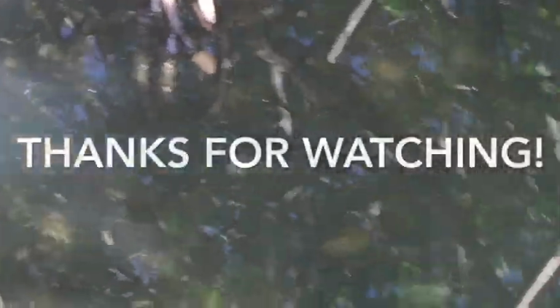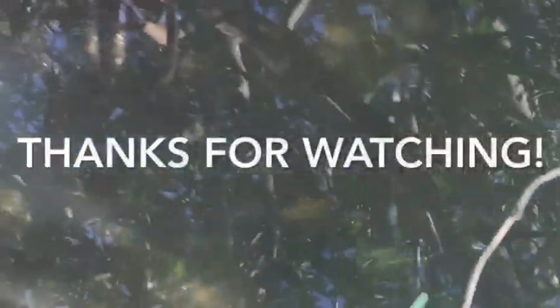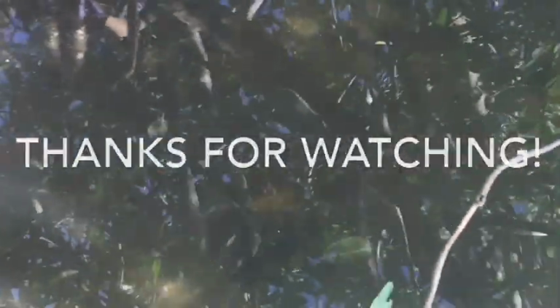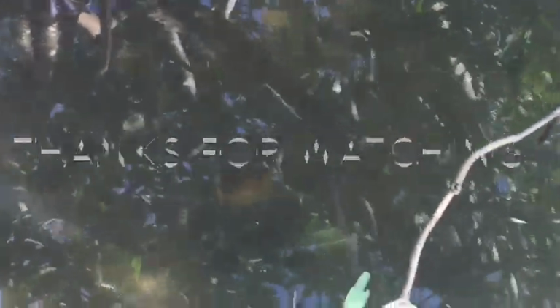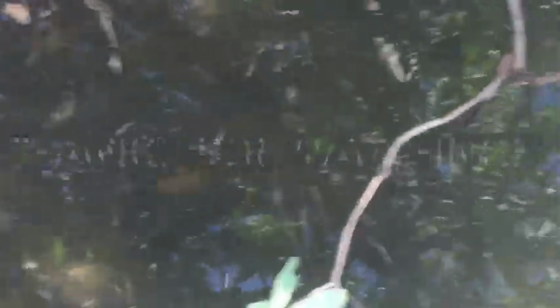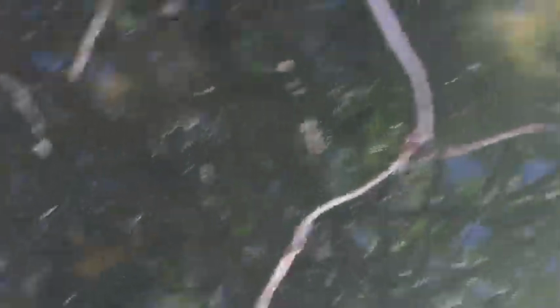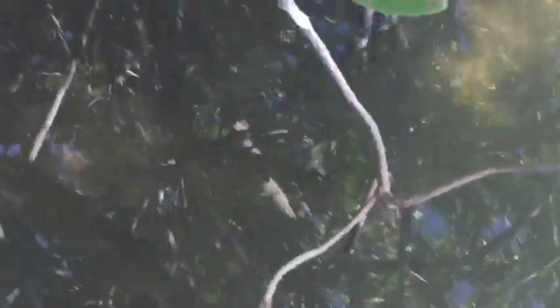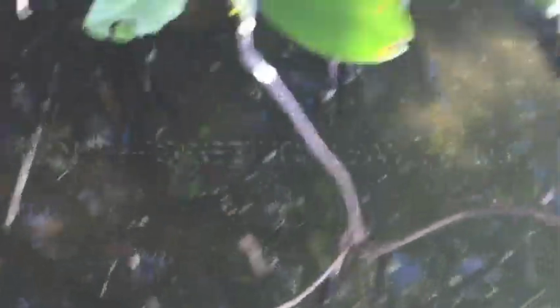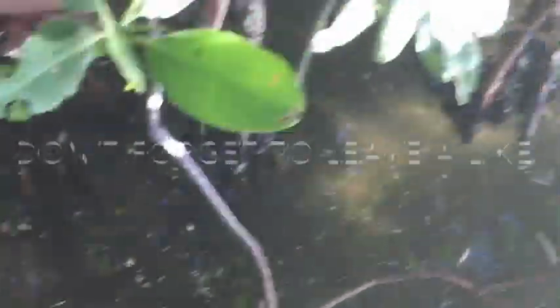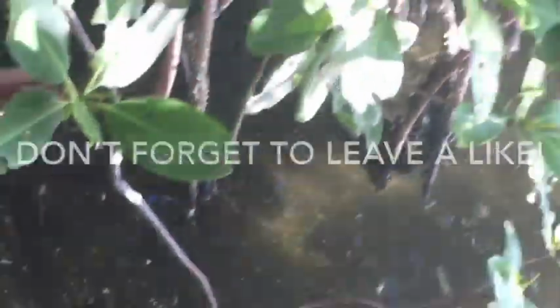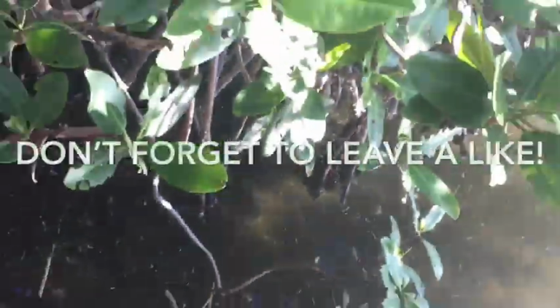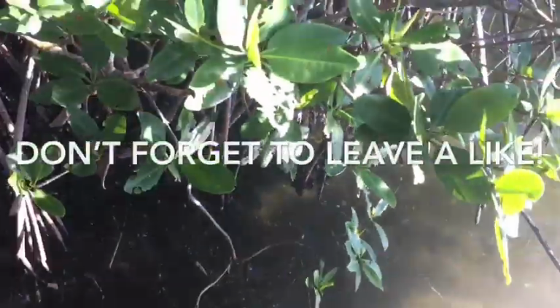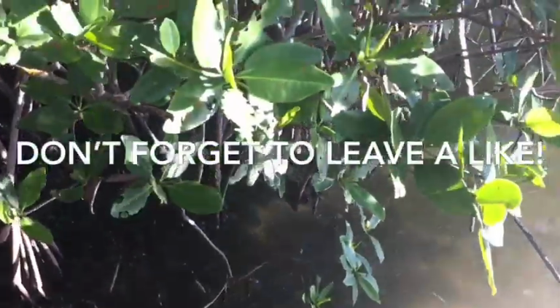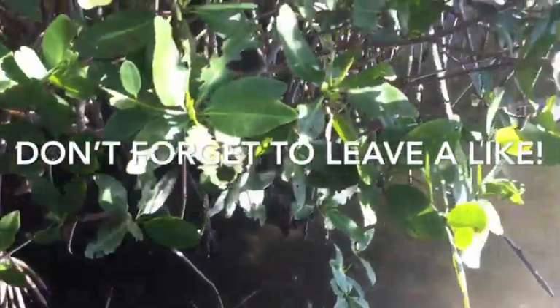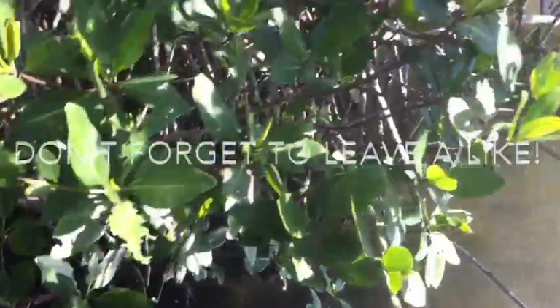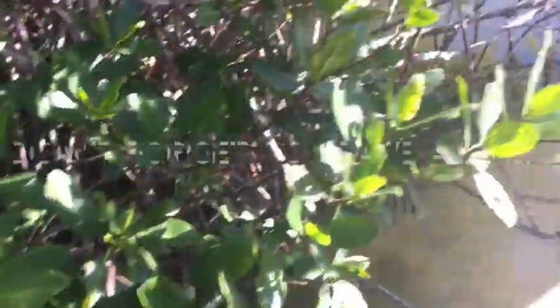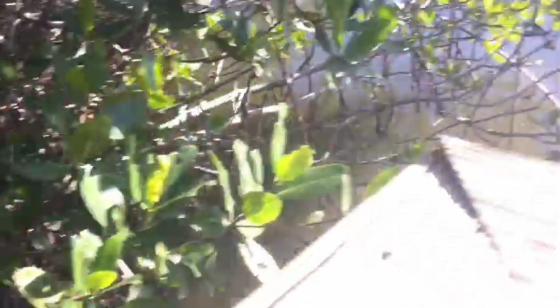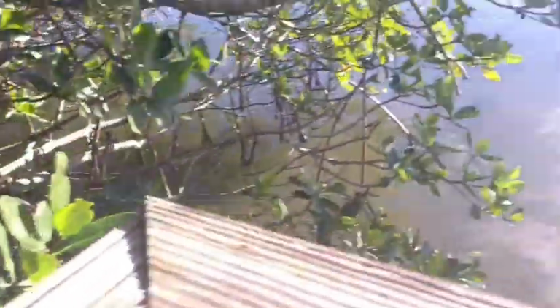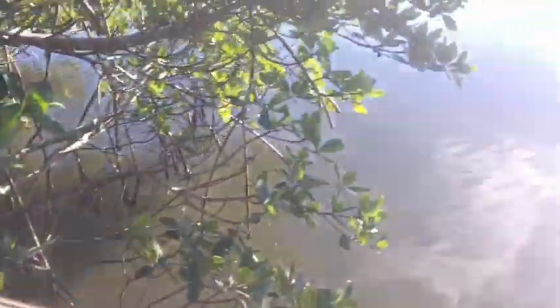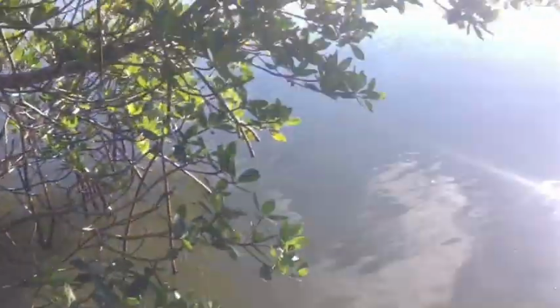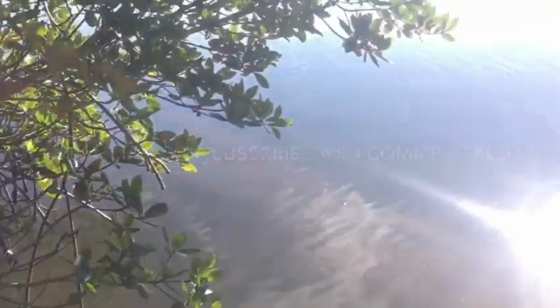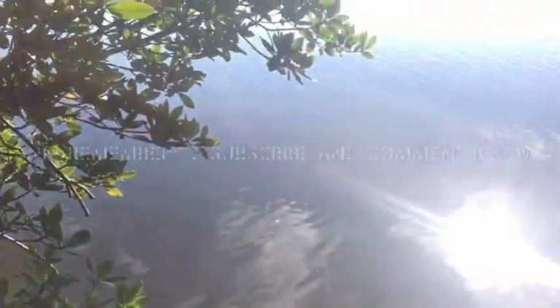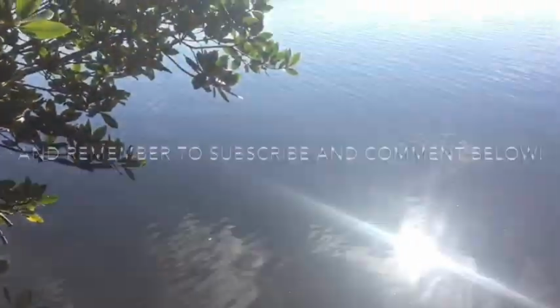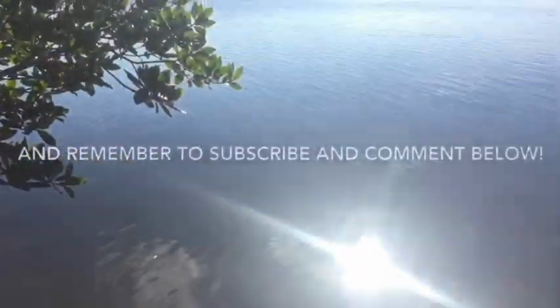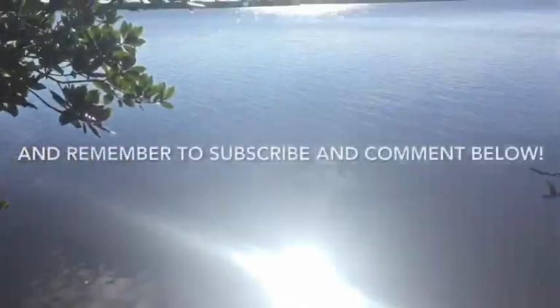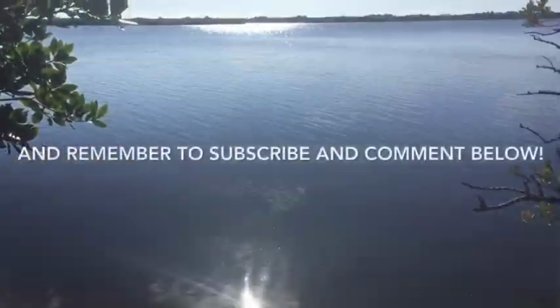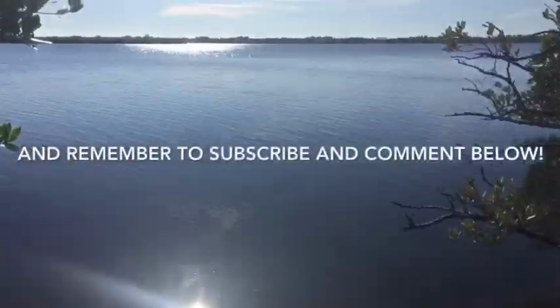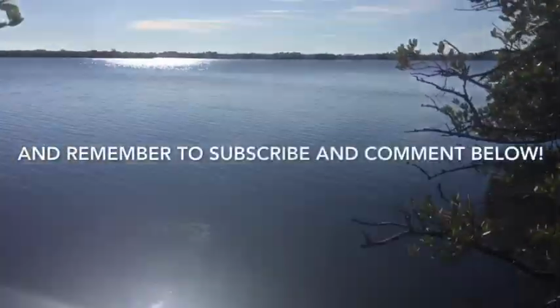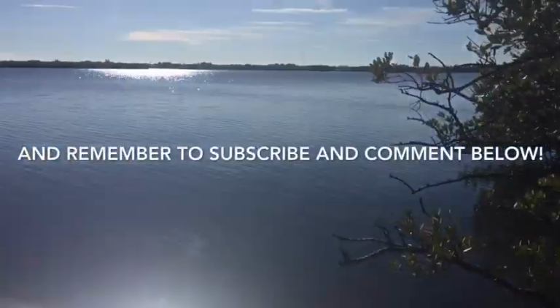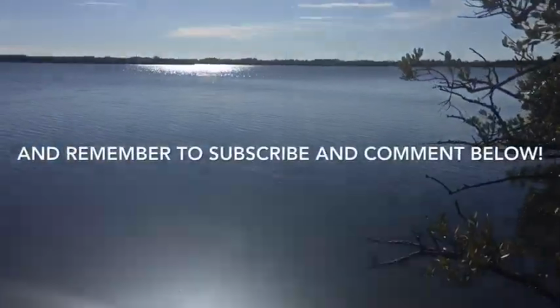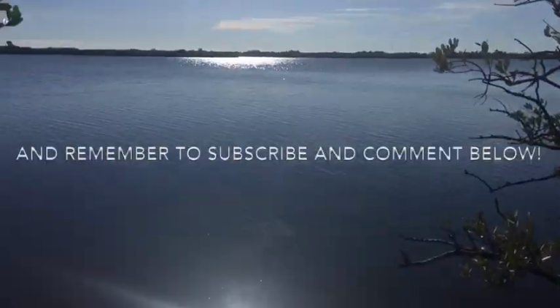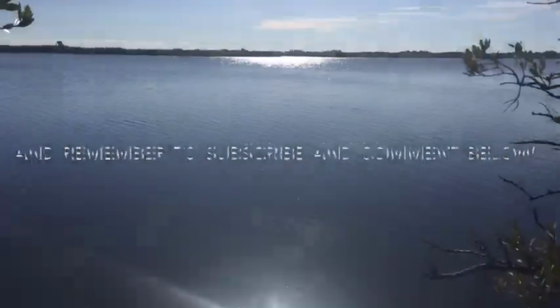Thanks for watching. Don't forget to leave a like and subscribe and write a comment below.